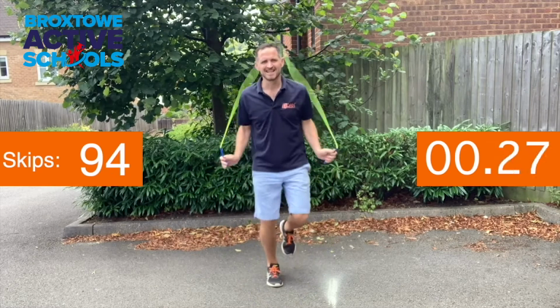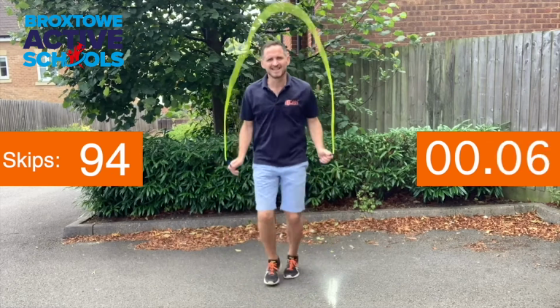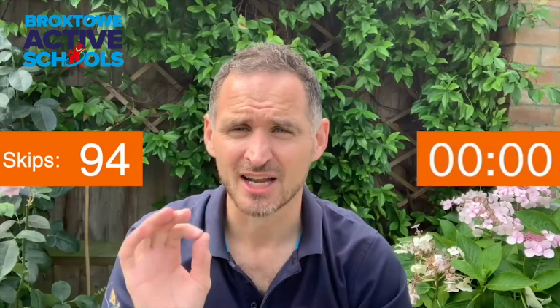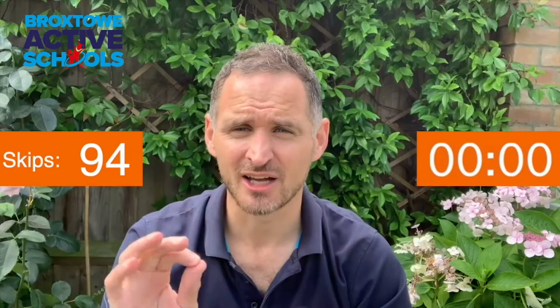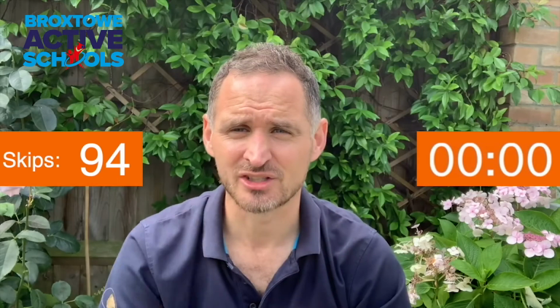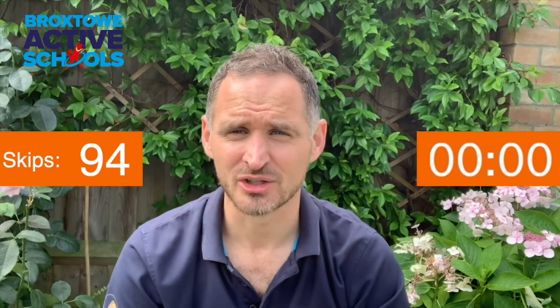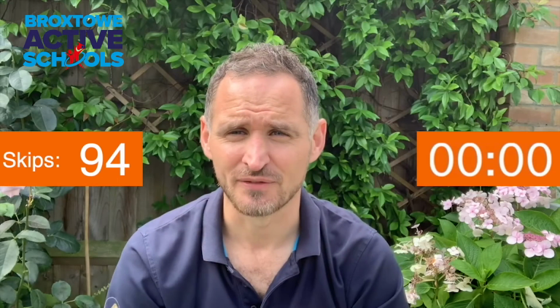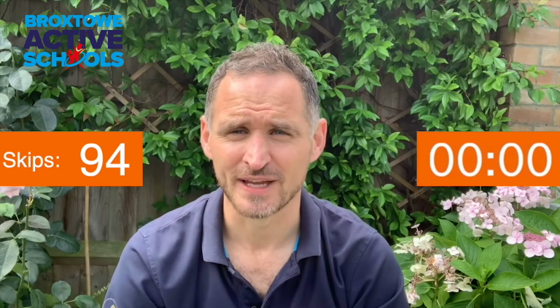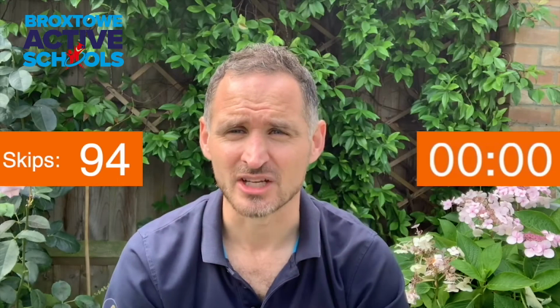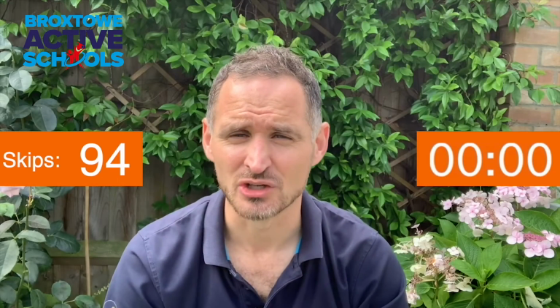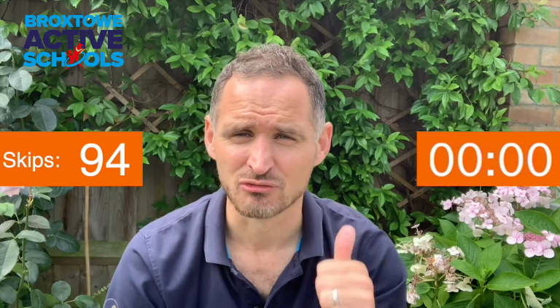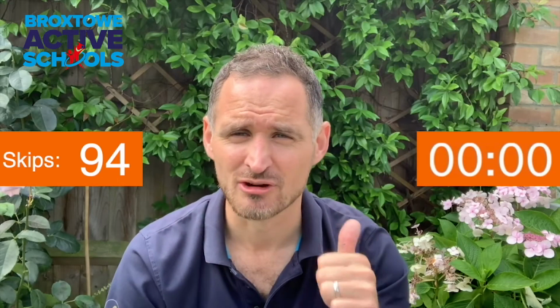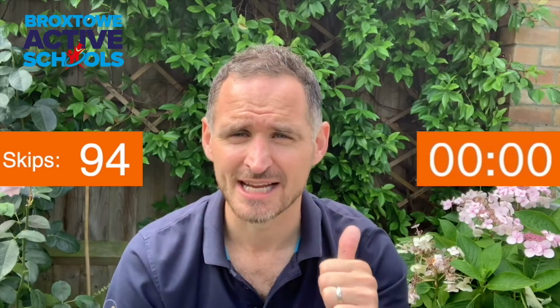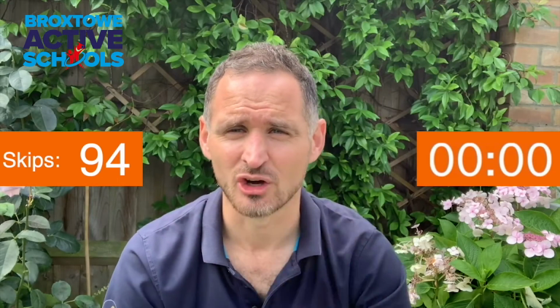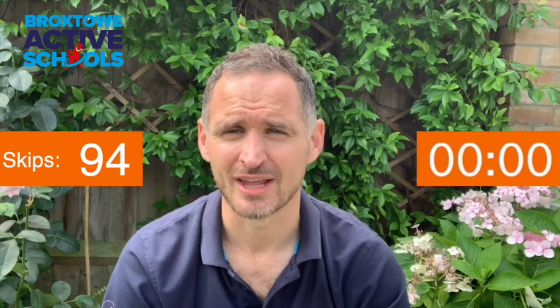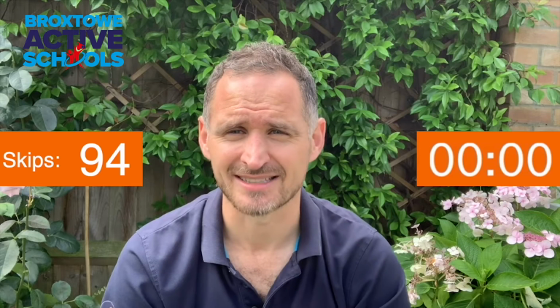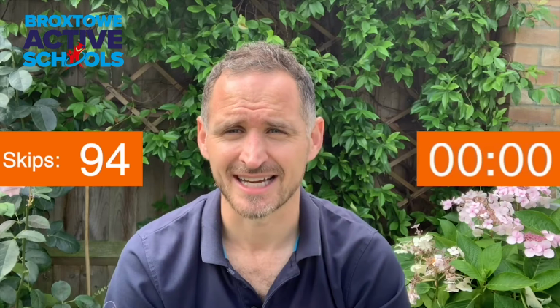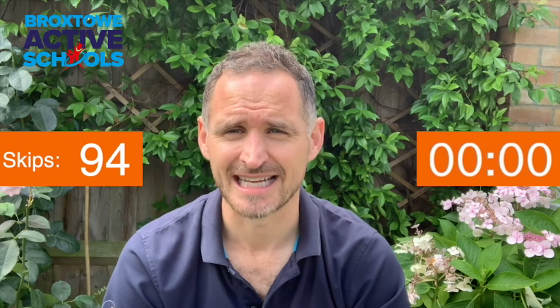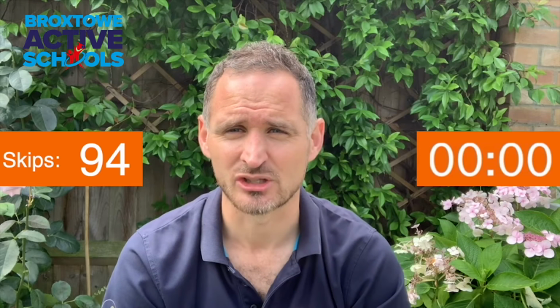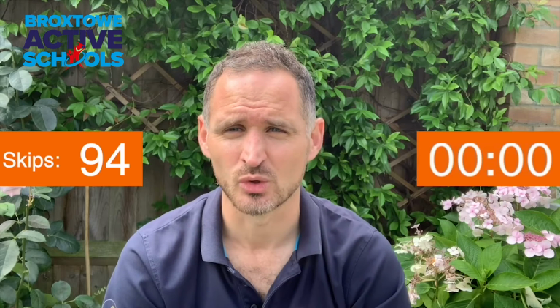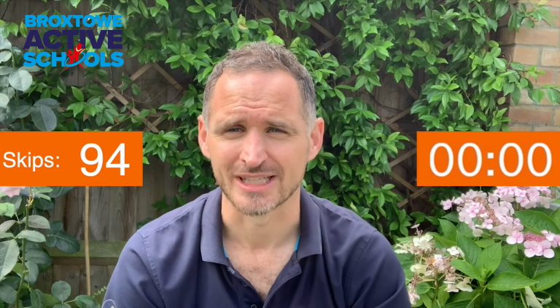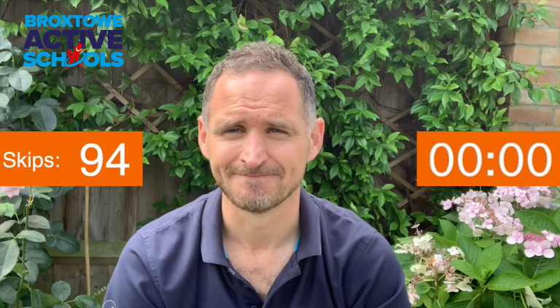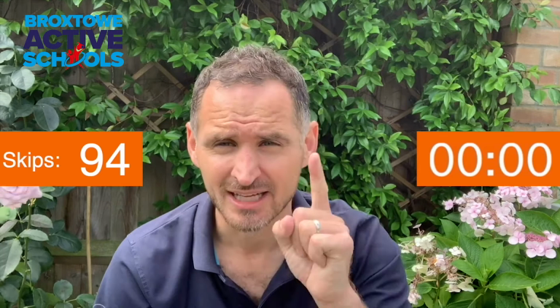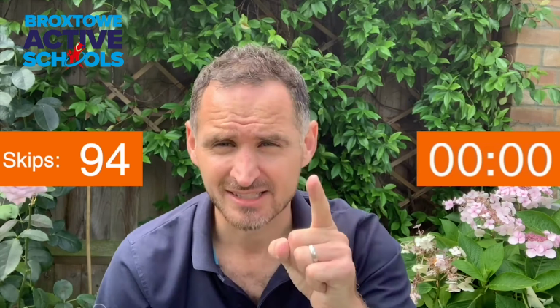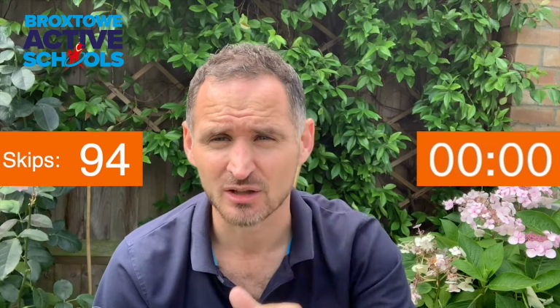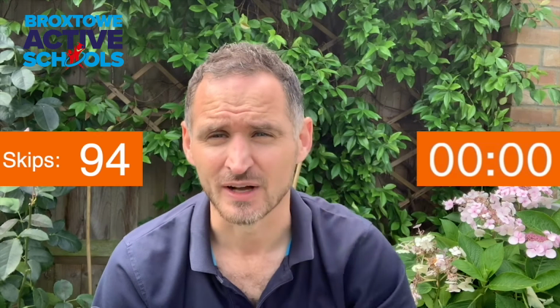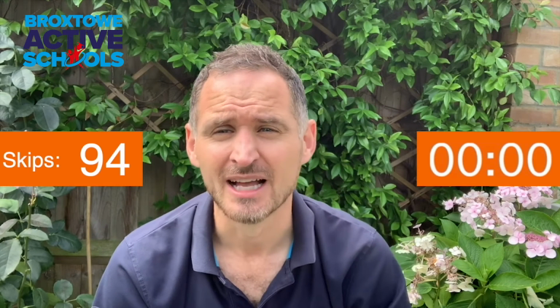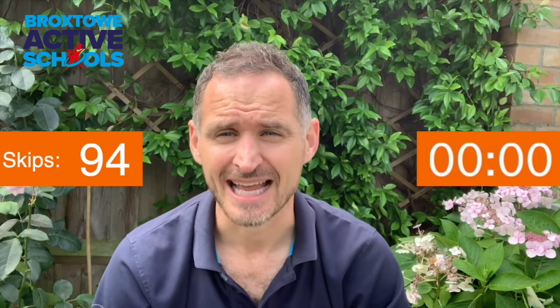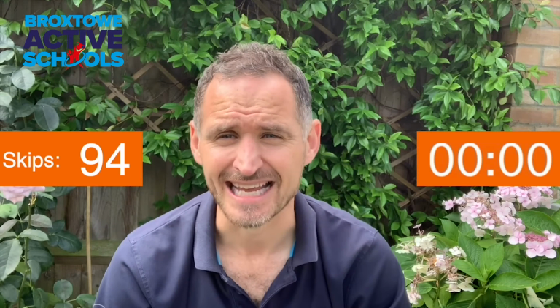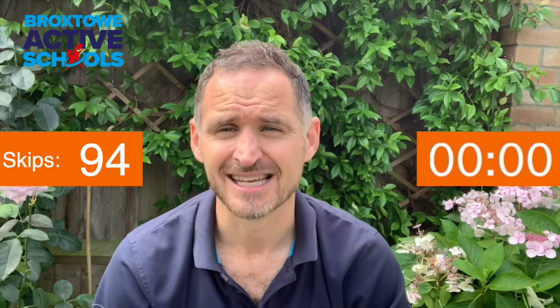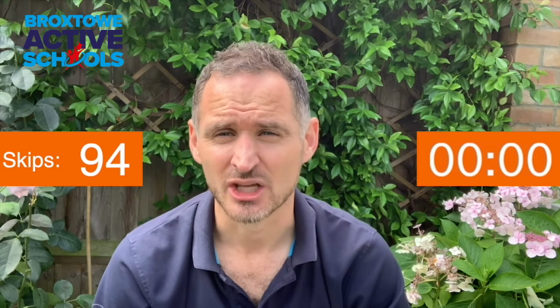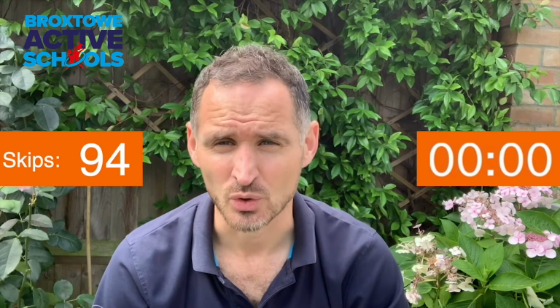Light on your feet. You've really got that technique sorted. Silver is yours.